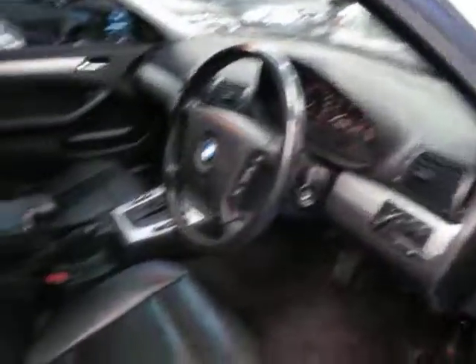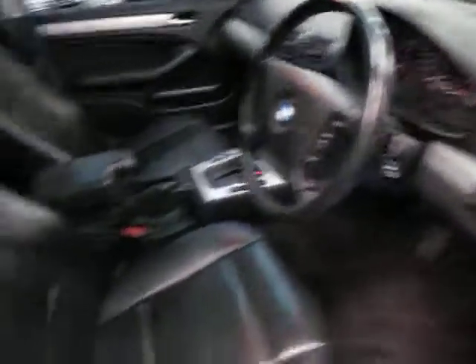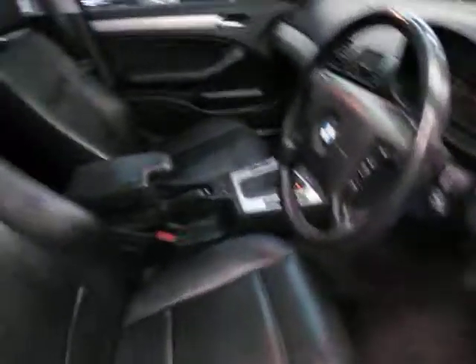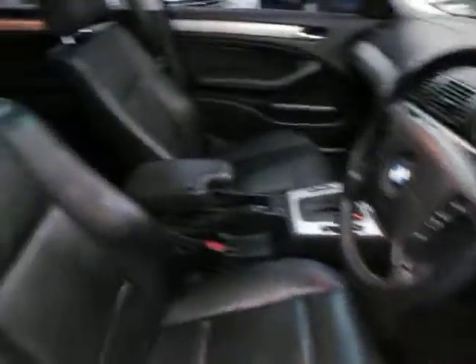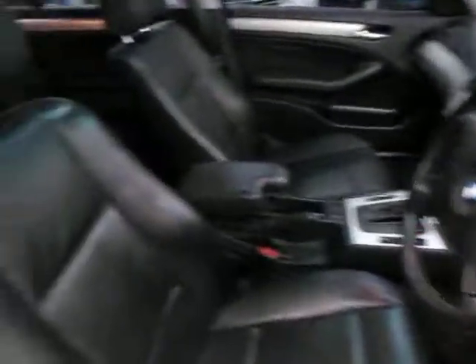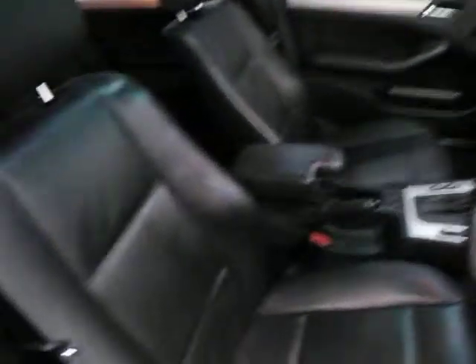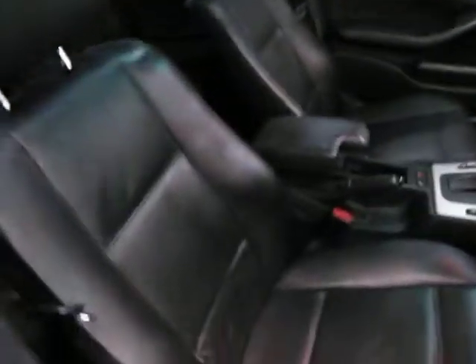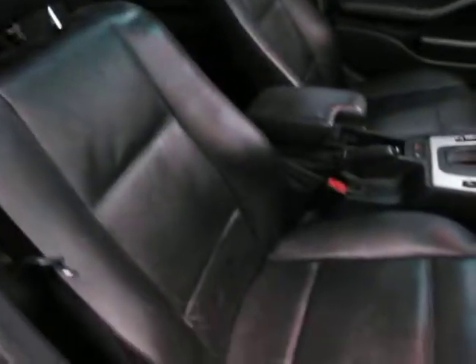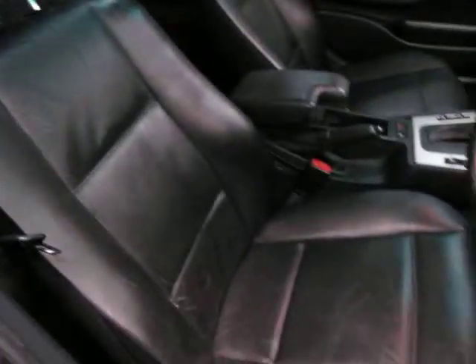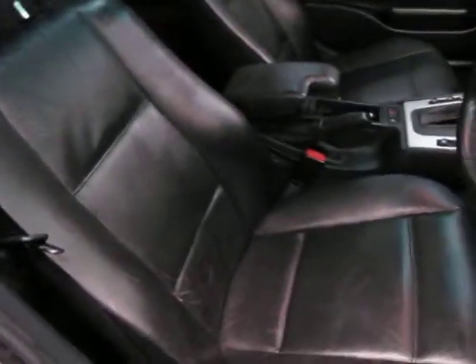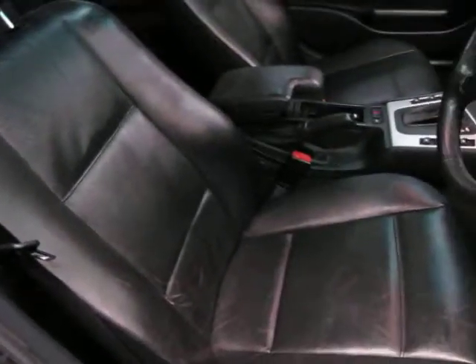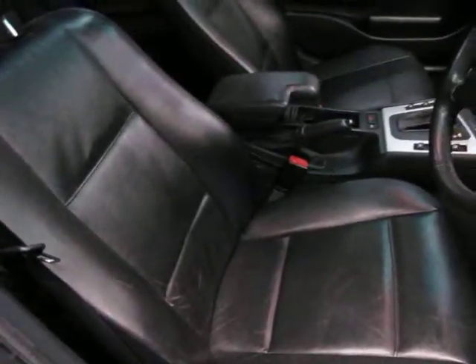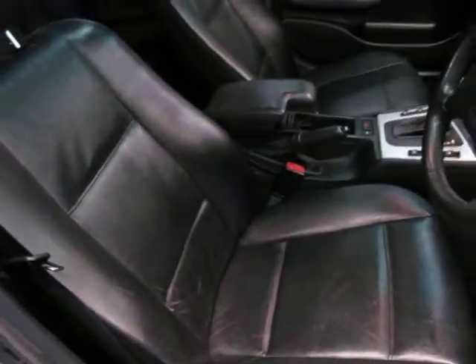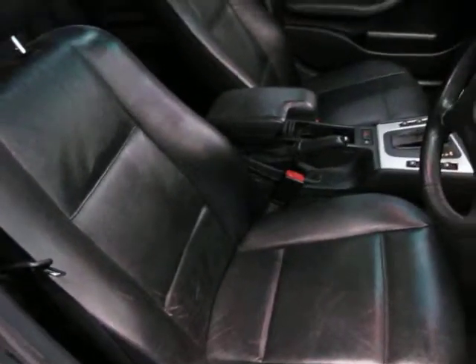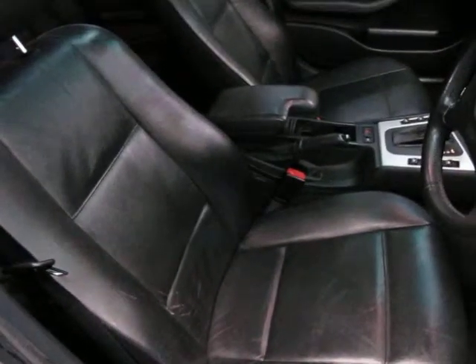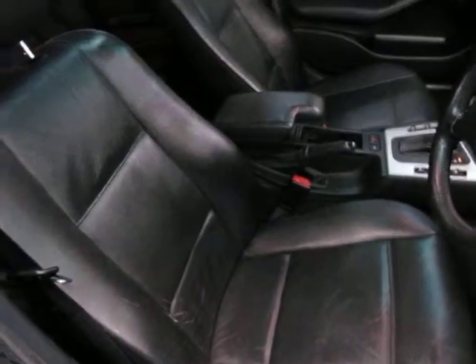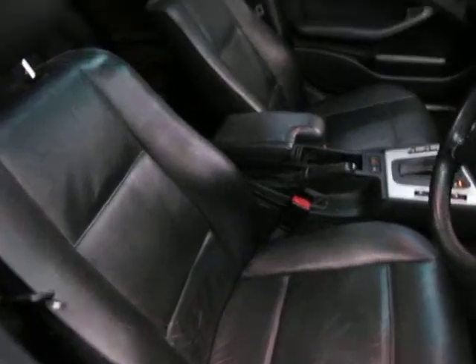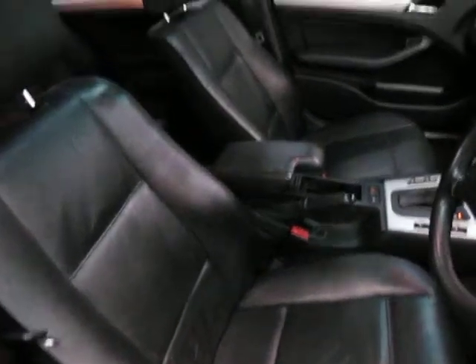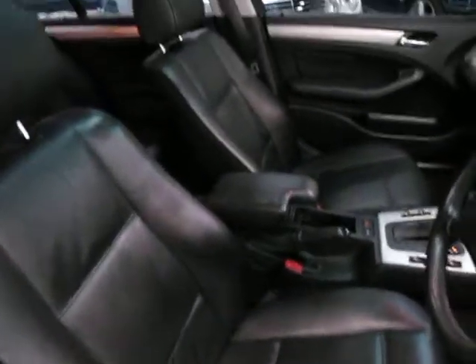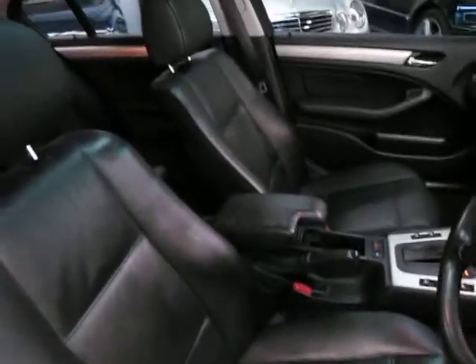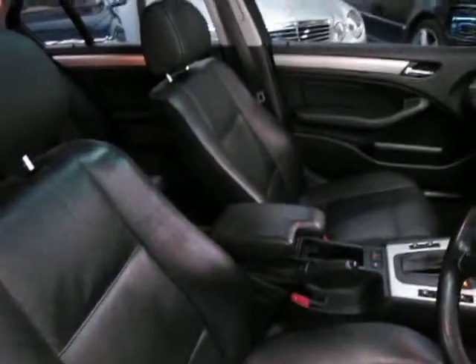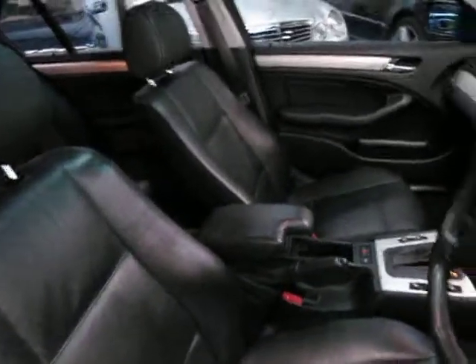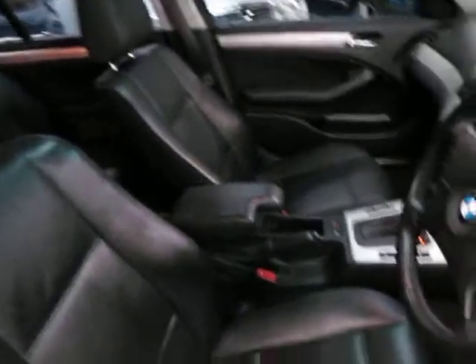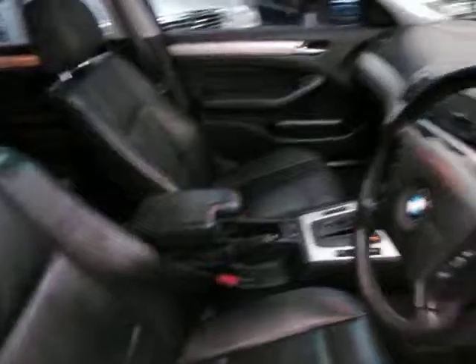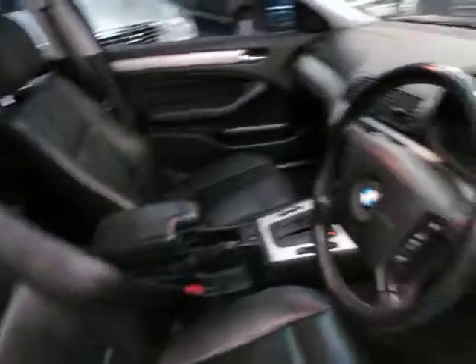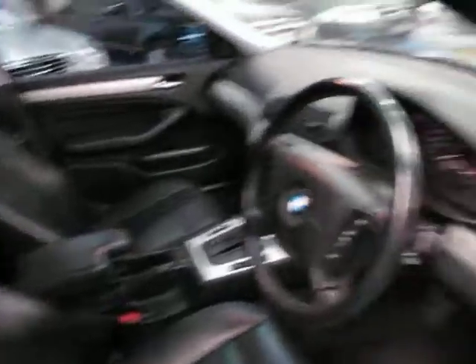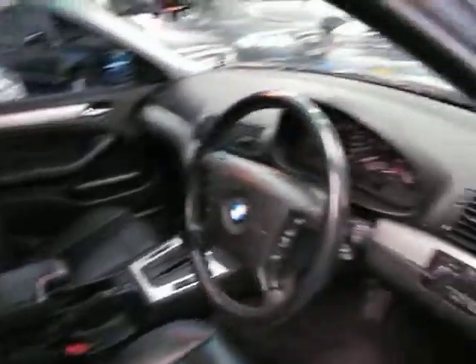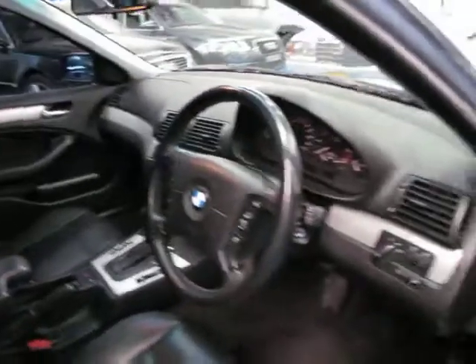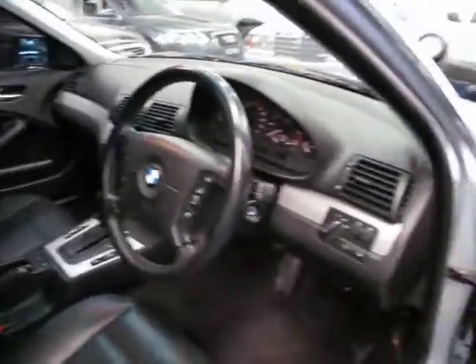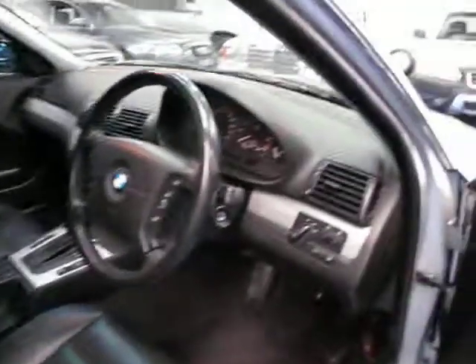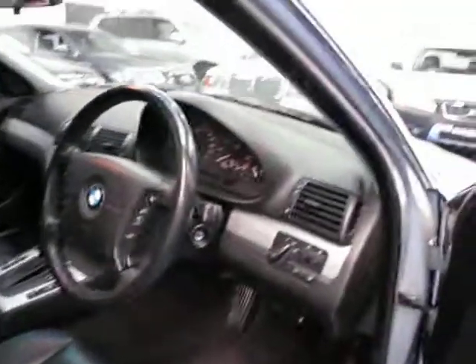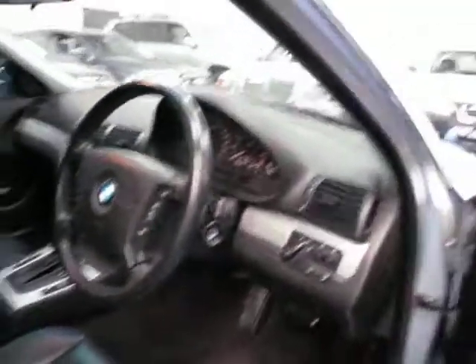Normally these seats, especially the driver's seat, get quite worn, but it actually looks to be in really good condition. Quite surprised.